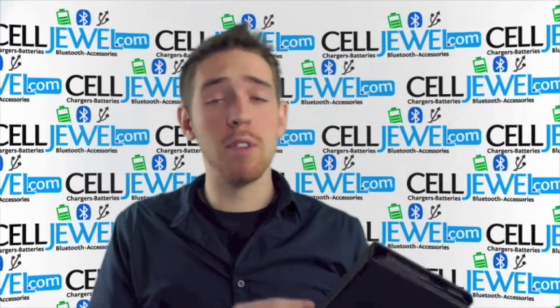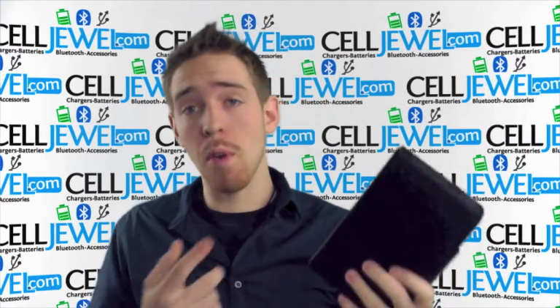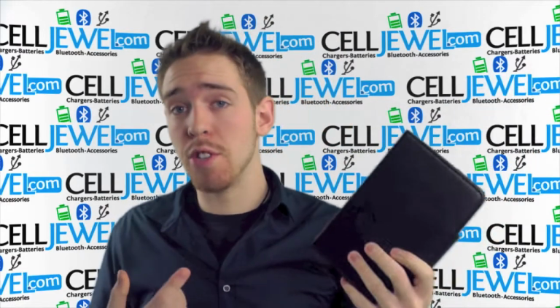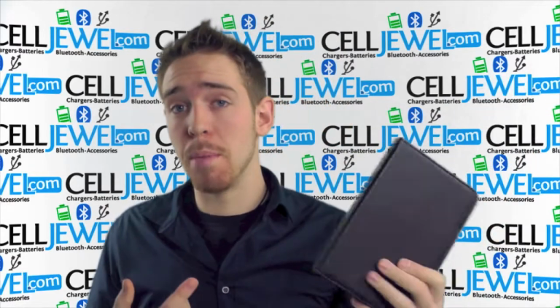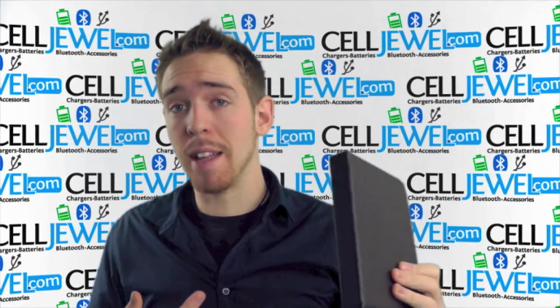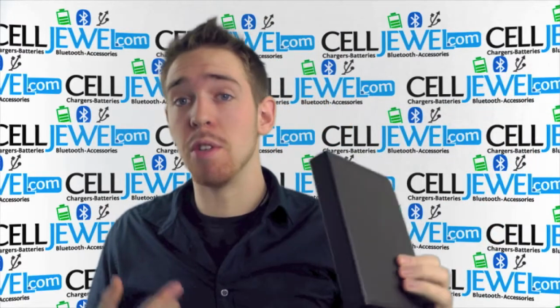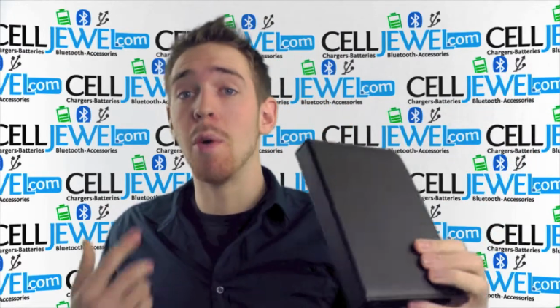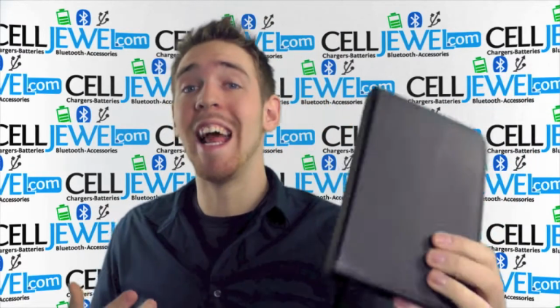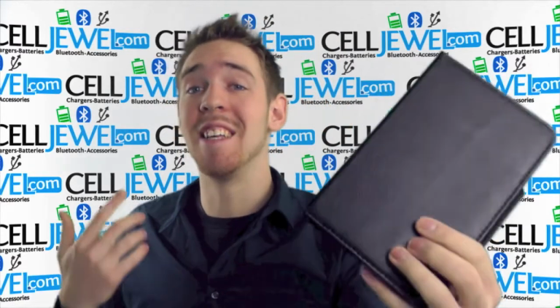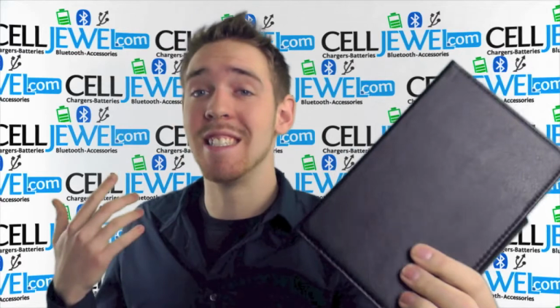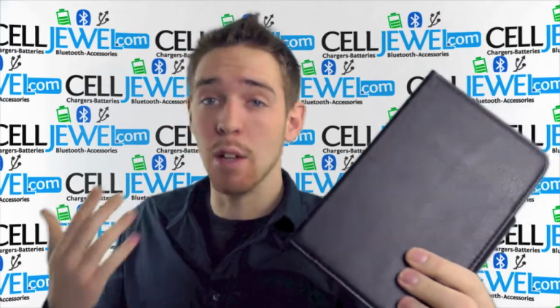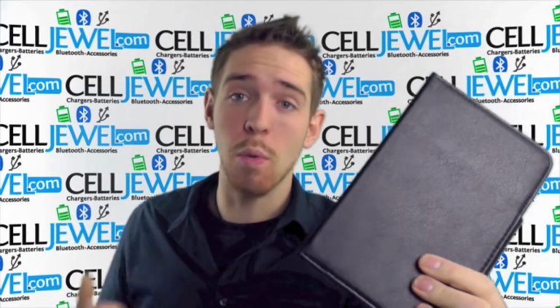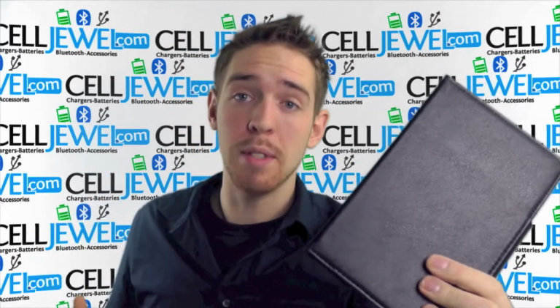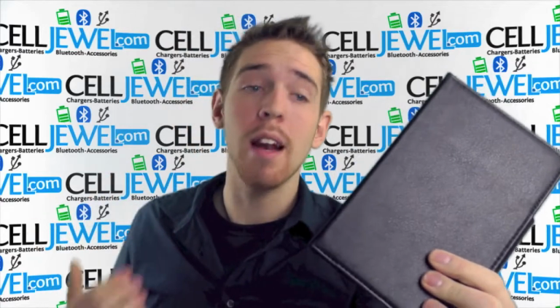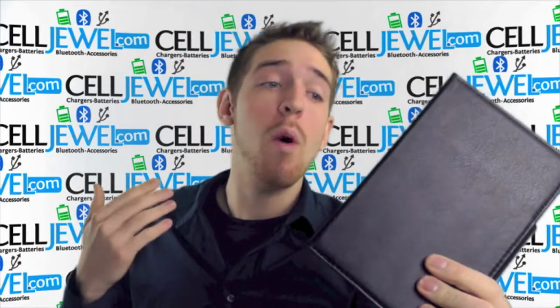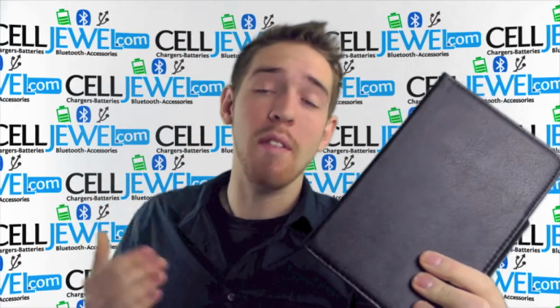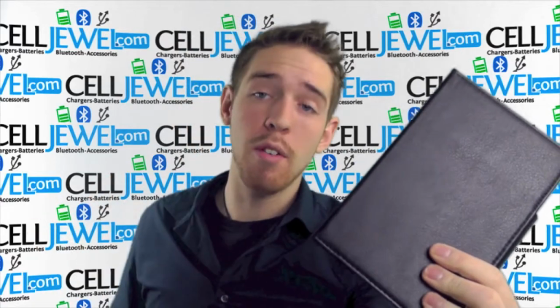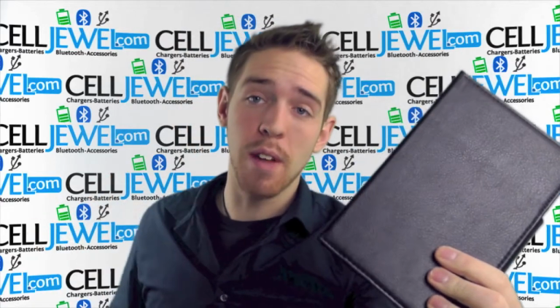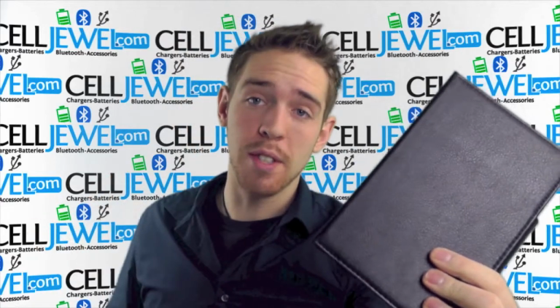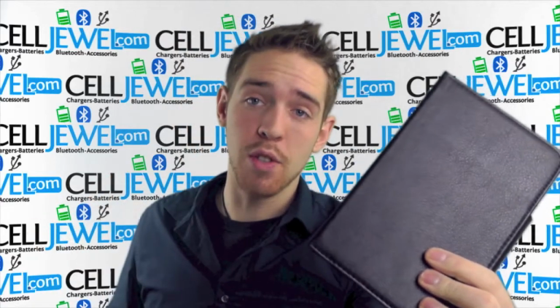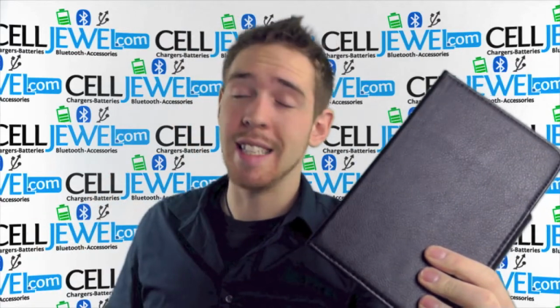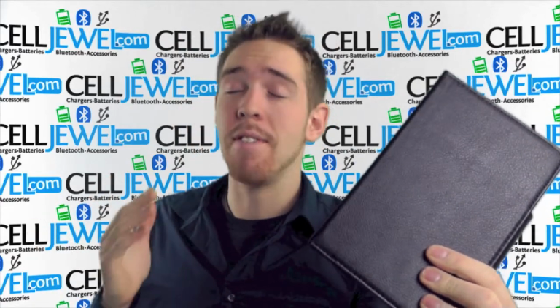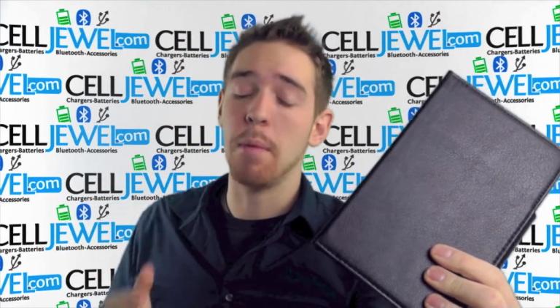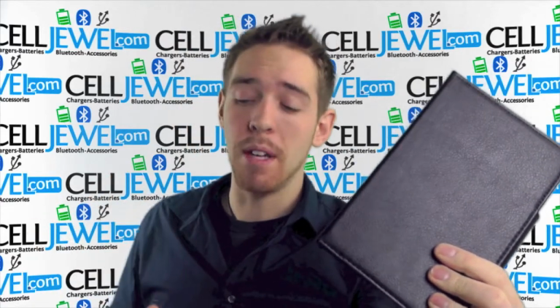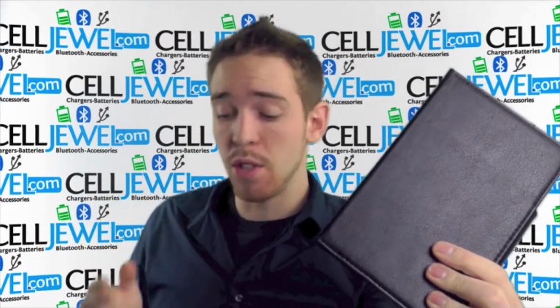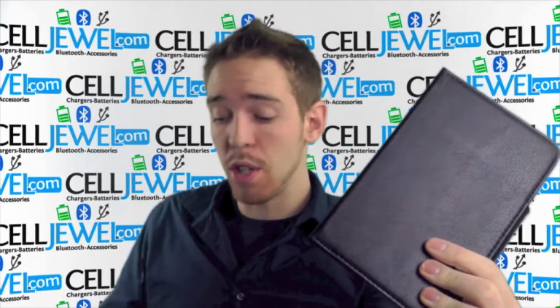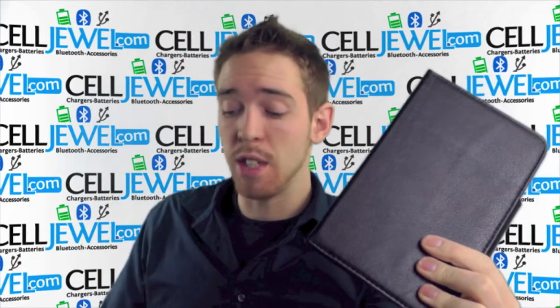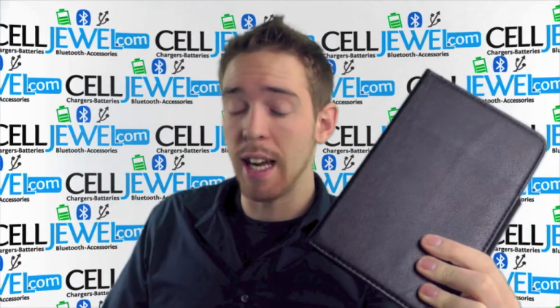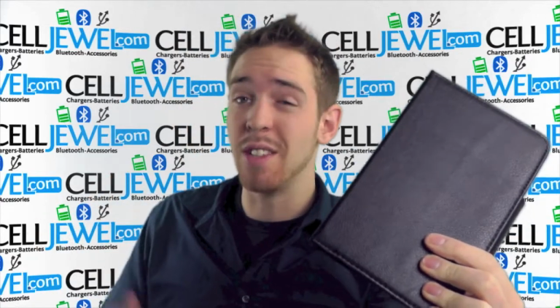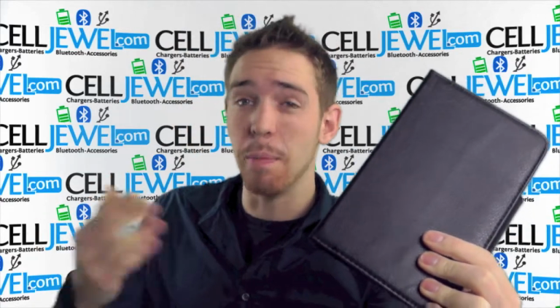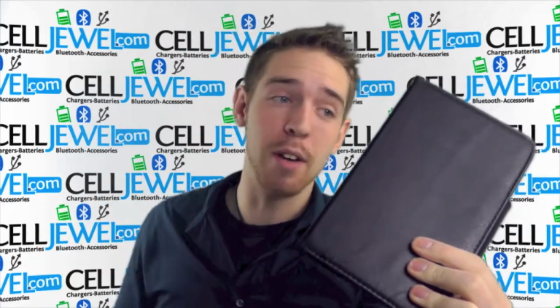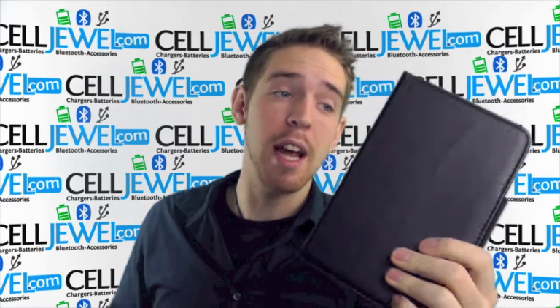But first, if you are interested in buying this, you can go and get it at the CellDule website. We have all your cell phone accessory needs at phenomenal prices, so you should go and check that out because you can buy yours today.